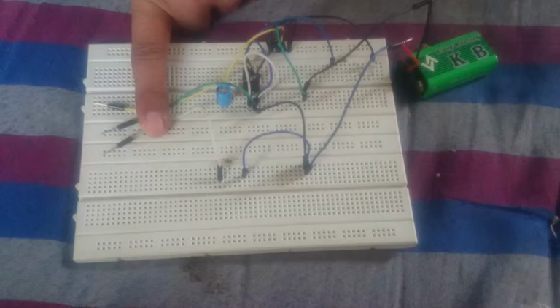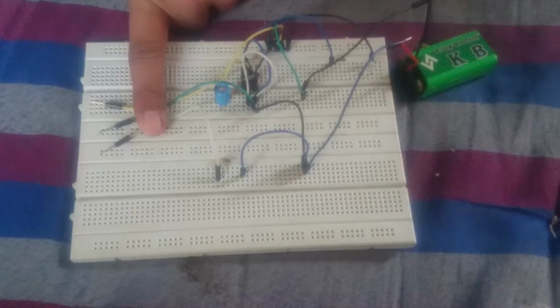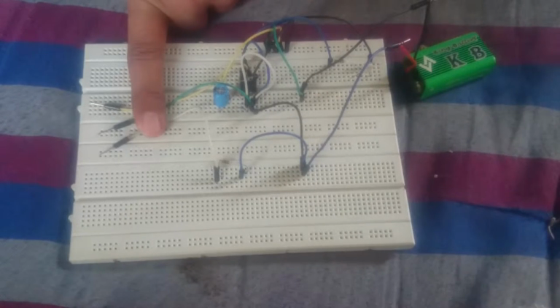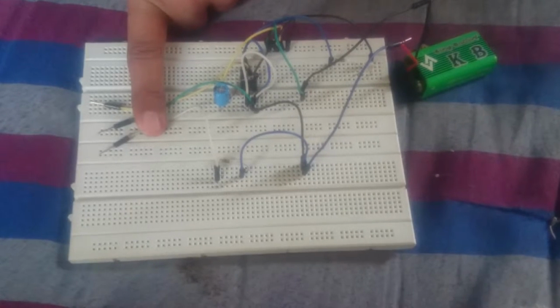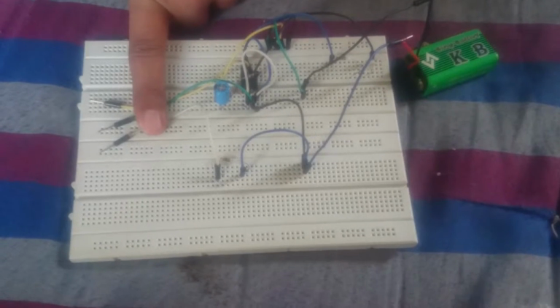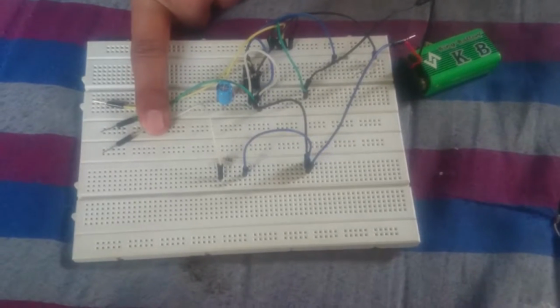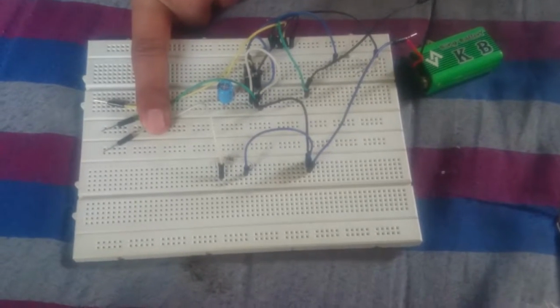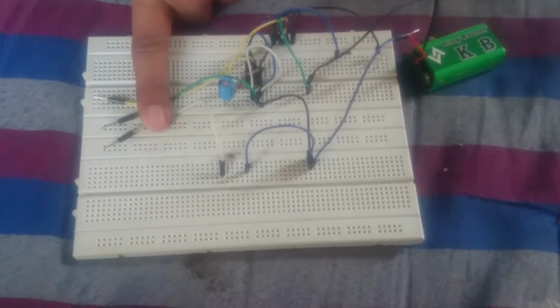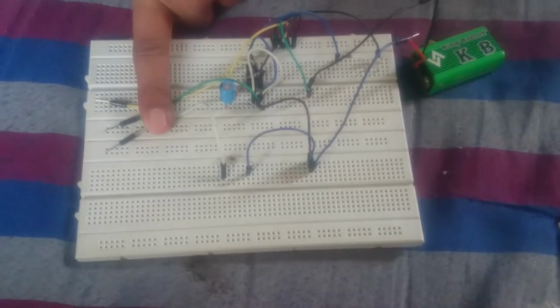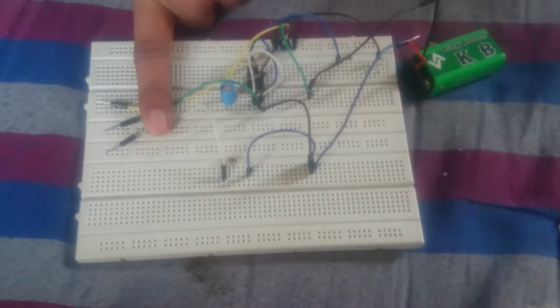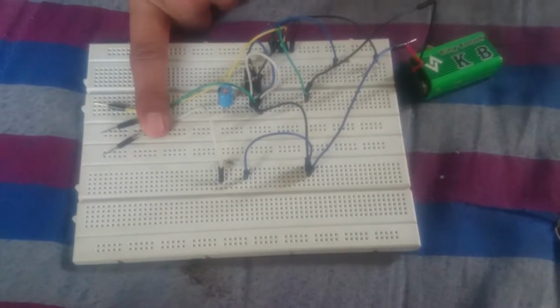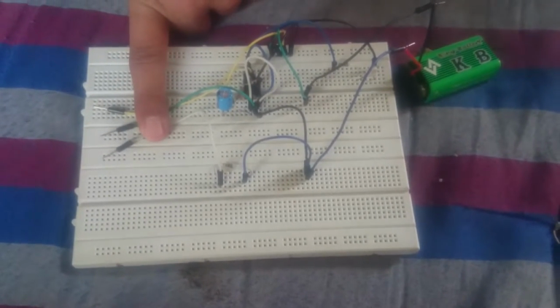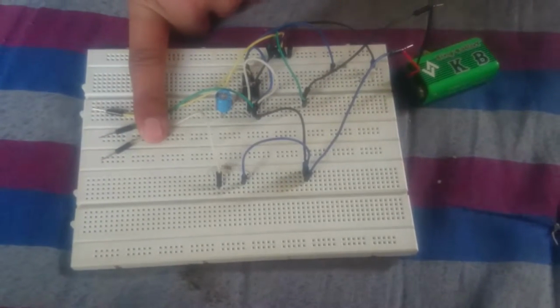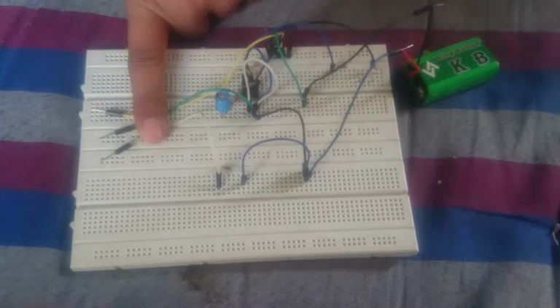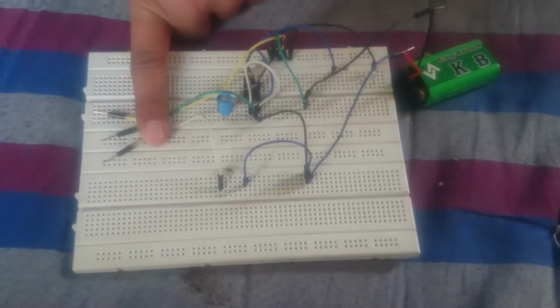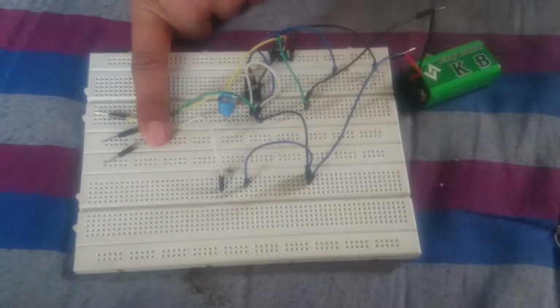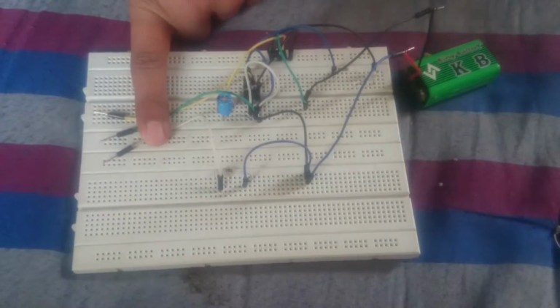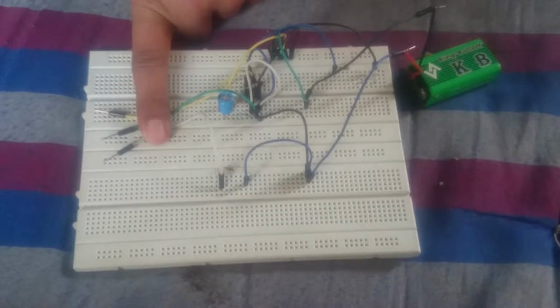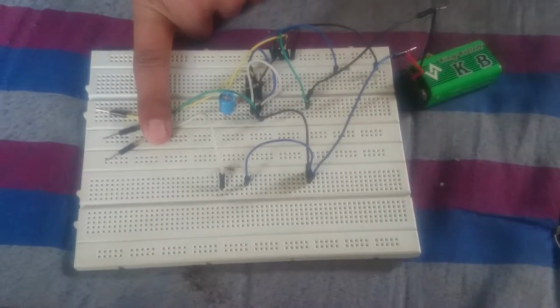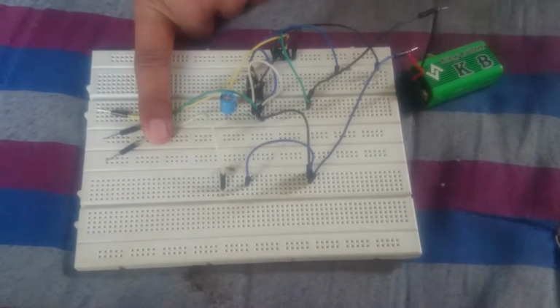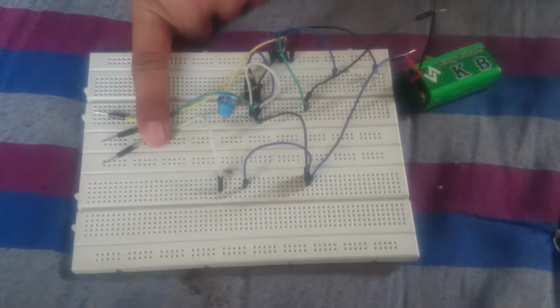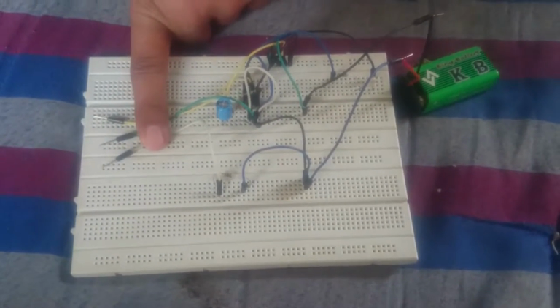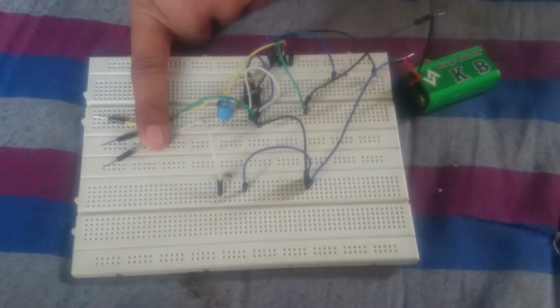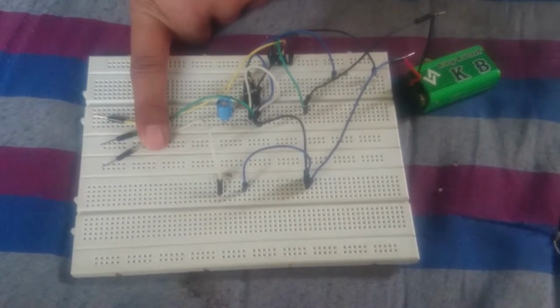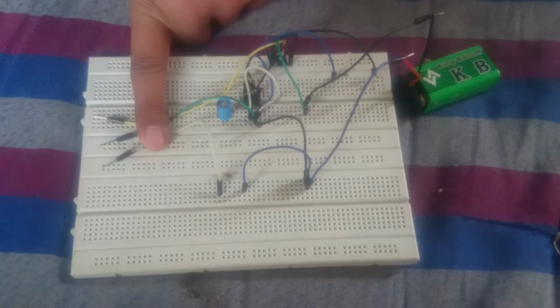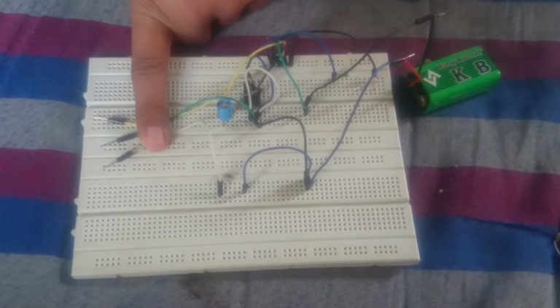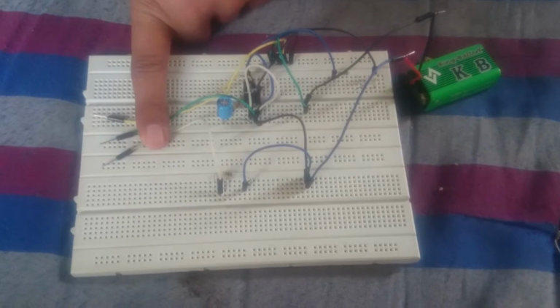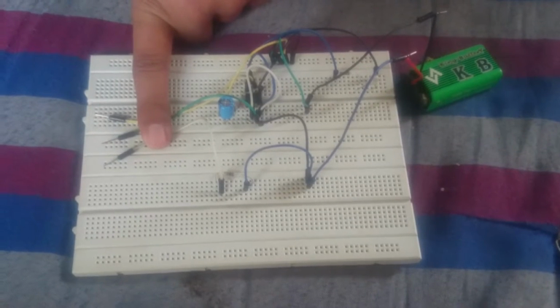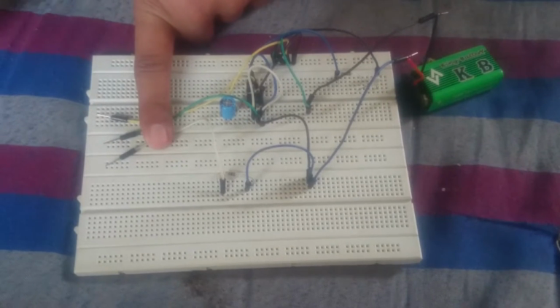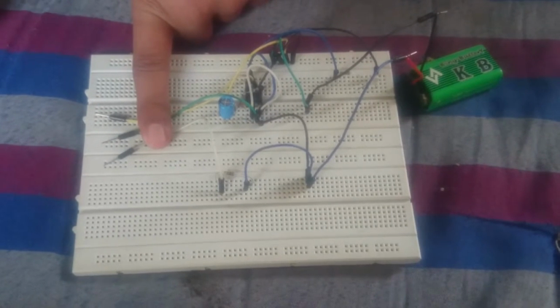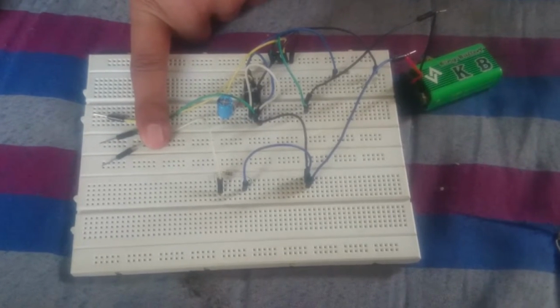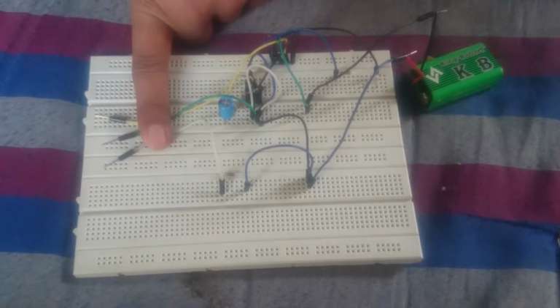Hello friends, here is the wonderful circuit. It is the TOS sensing switch circuit.